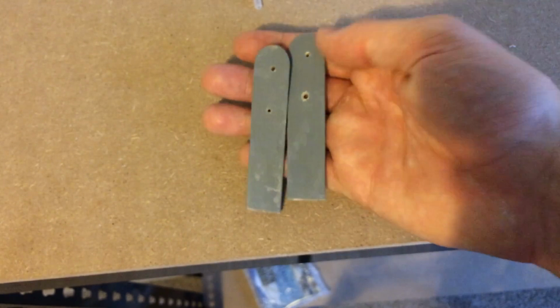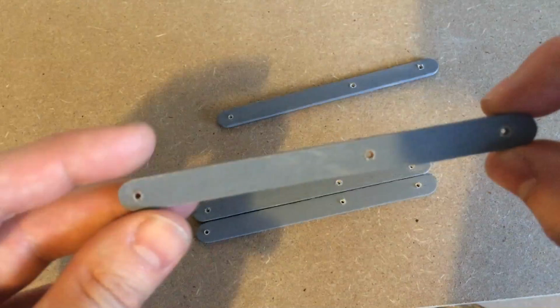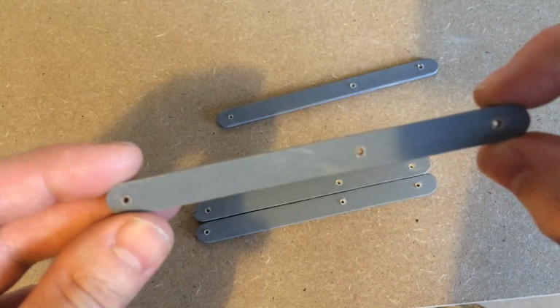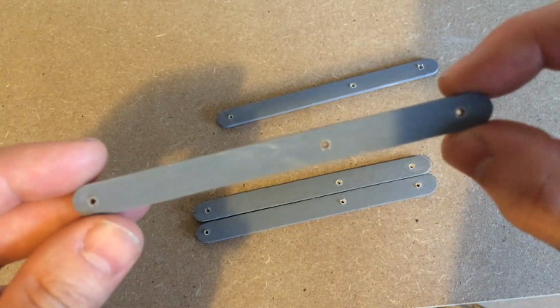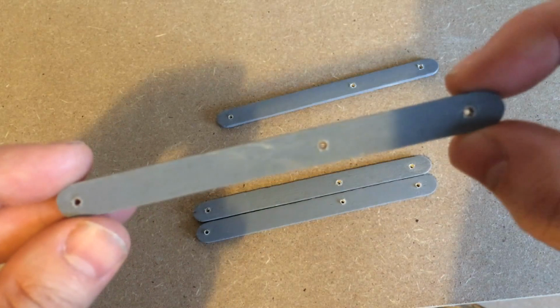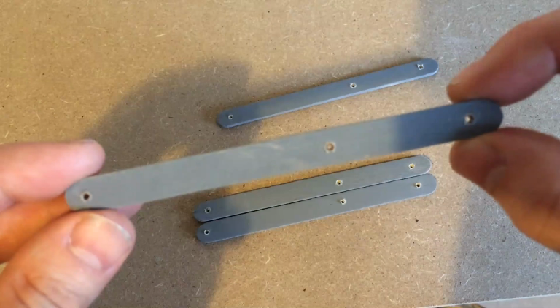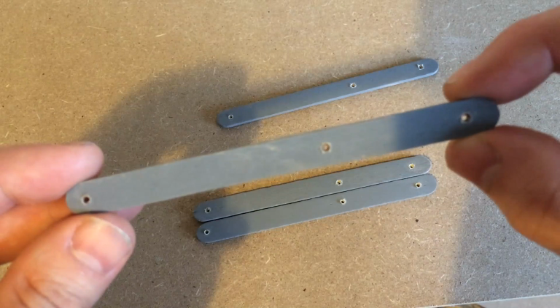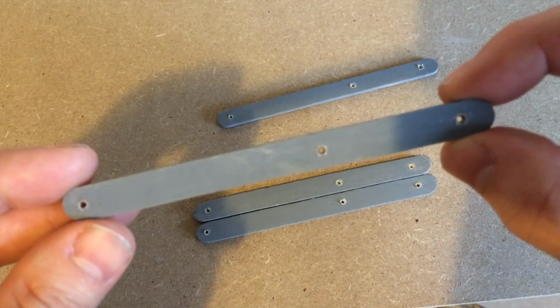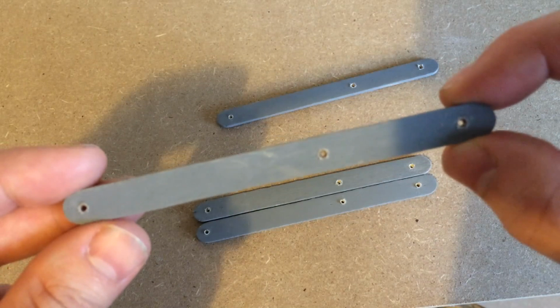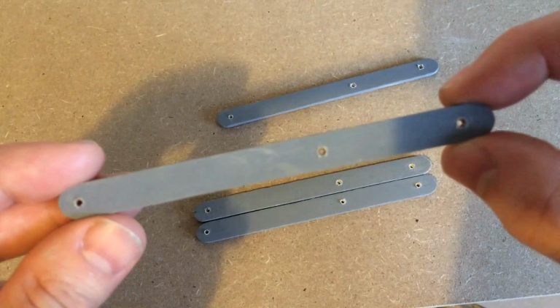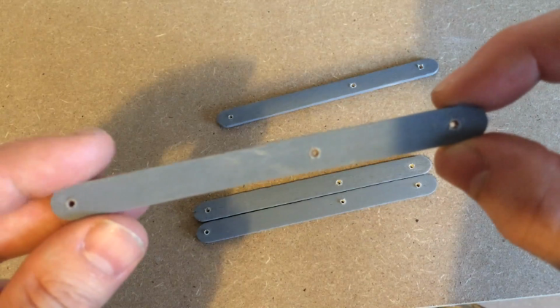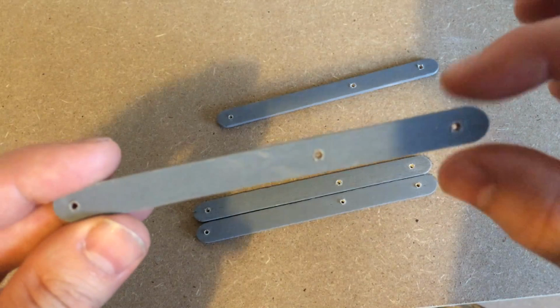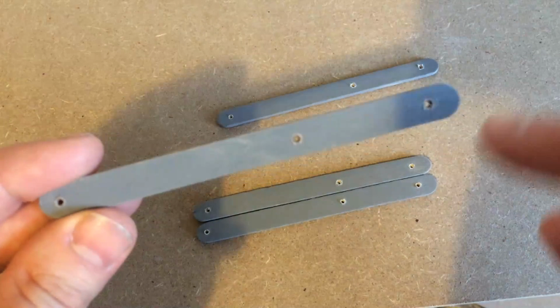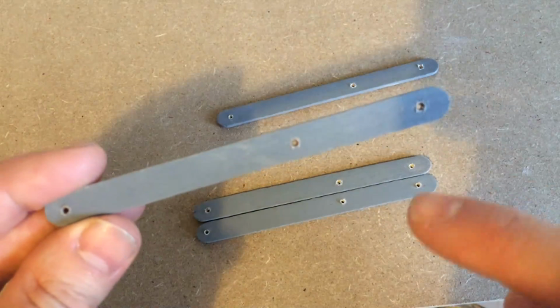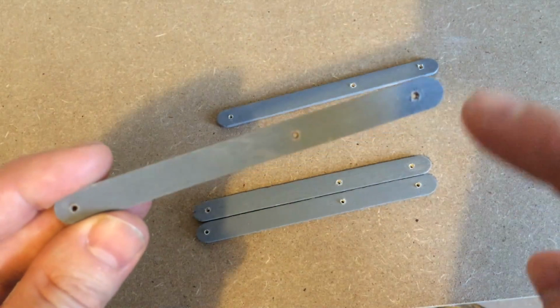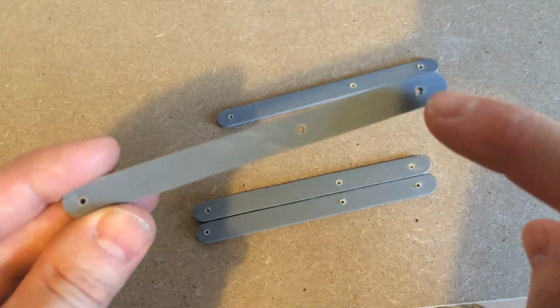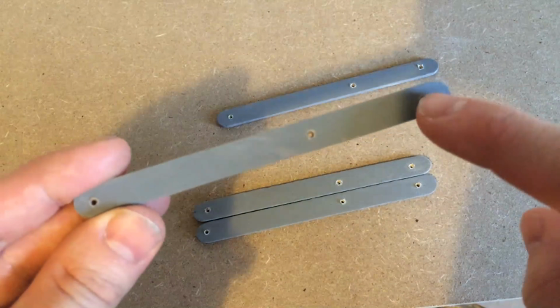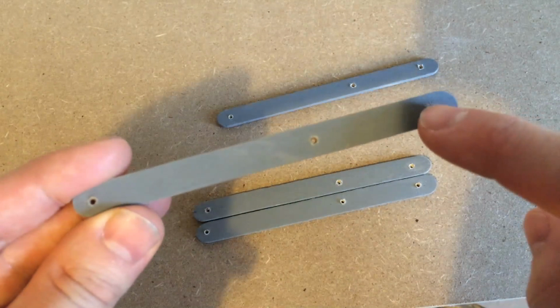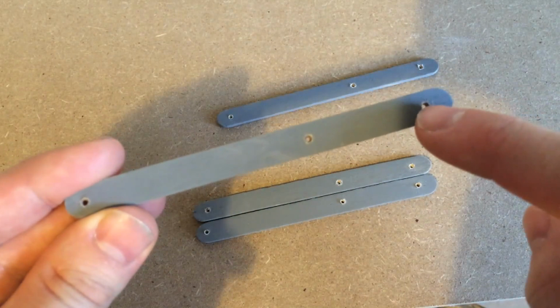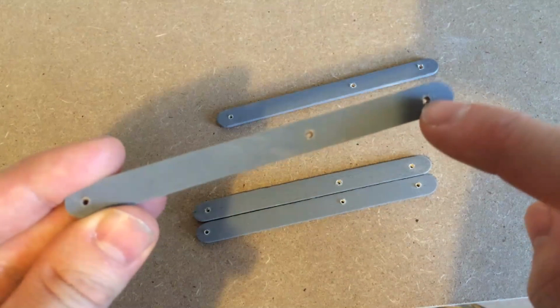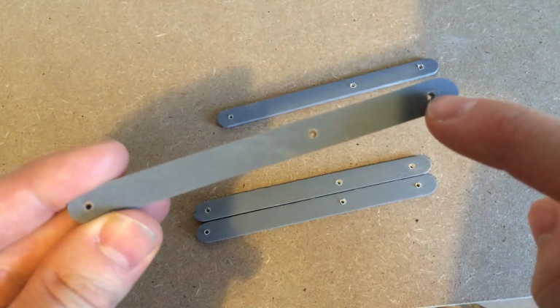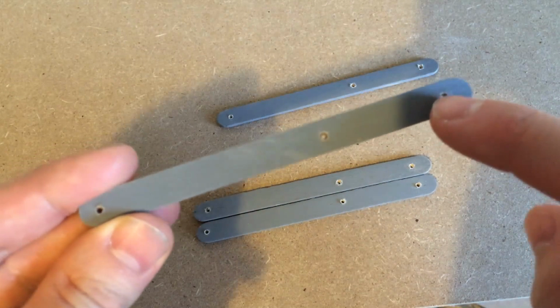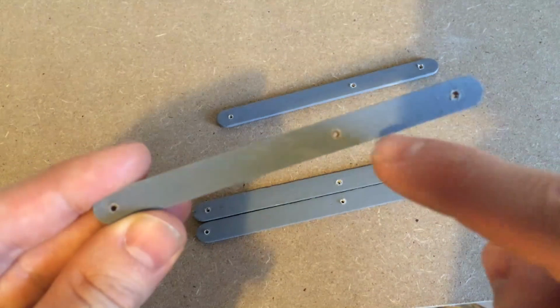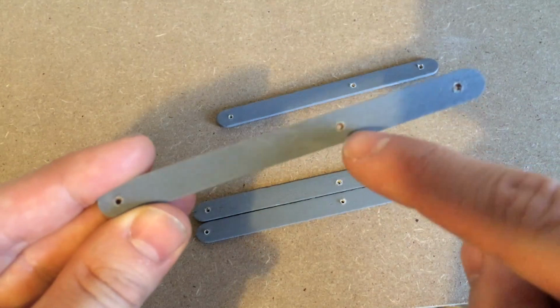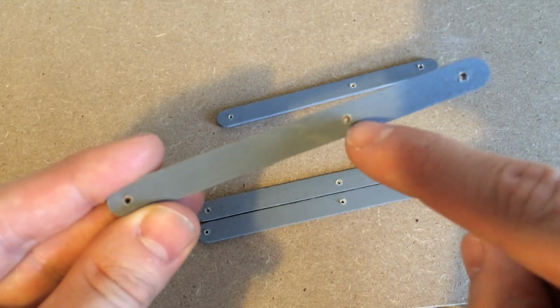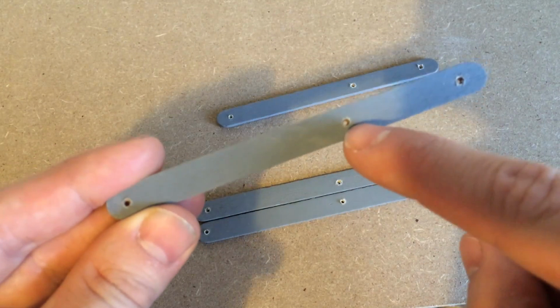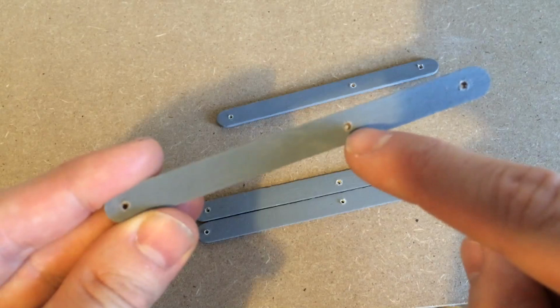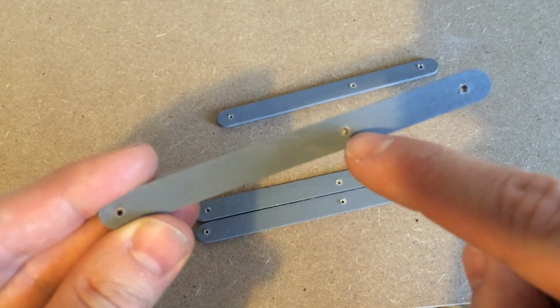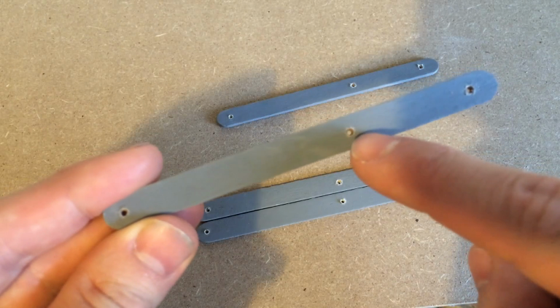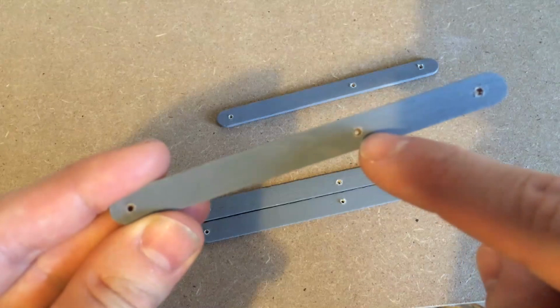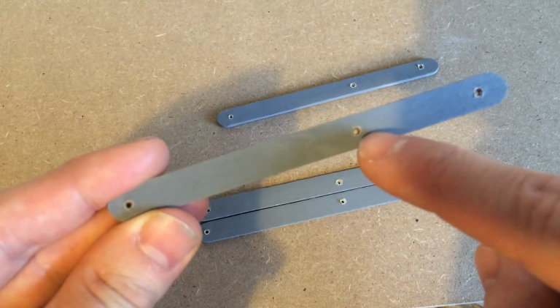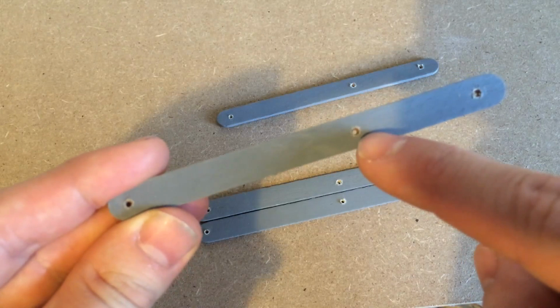For the four standard size sticks I drilled two holes at one end that were one and a half inches apart and another hole at the other side.